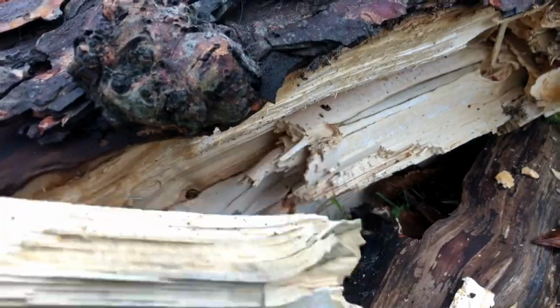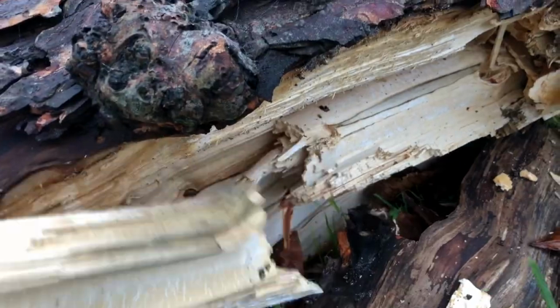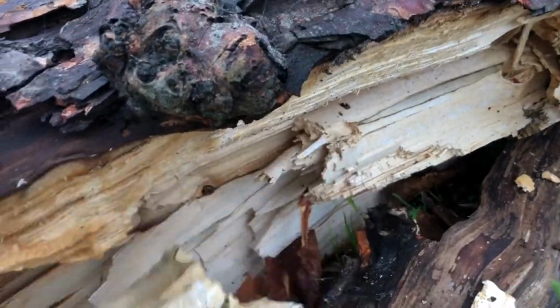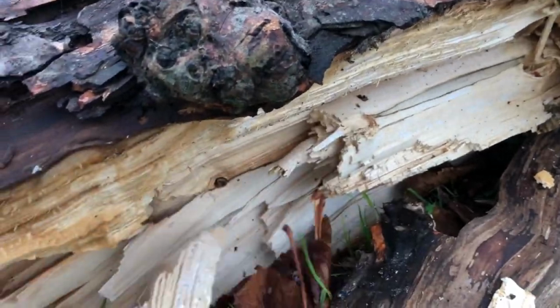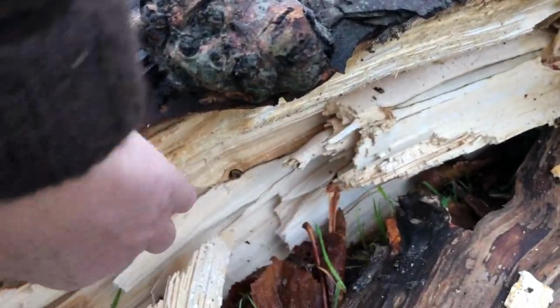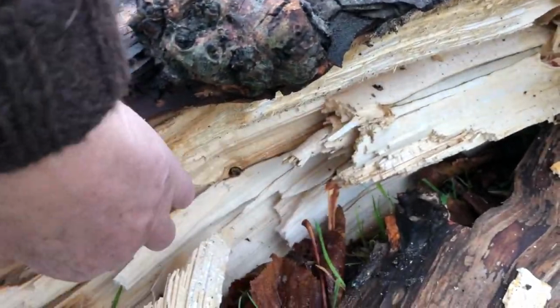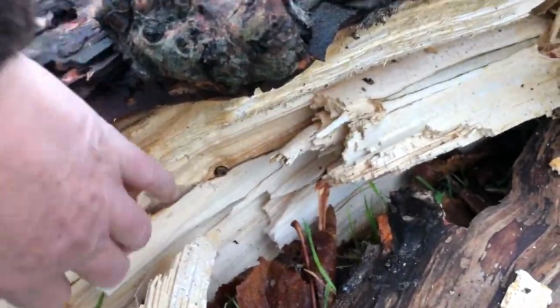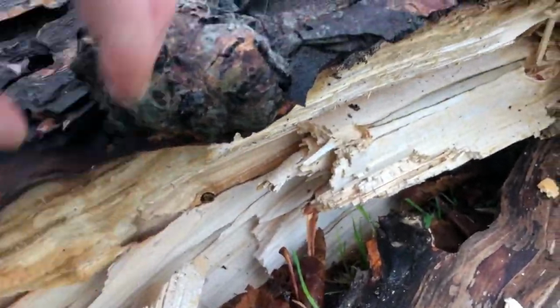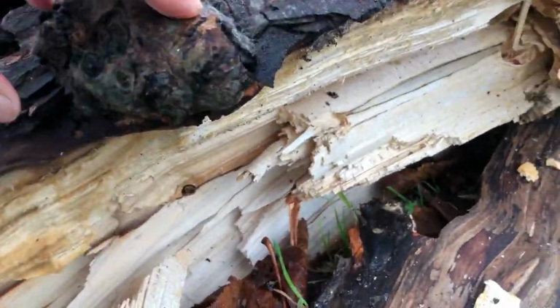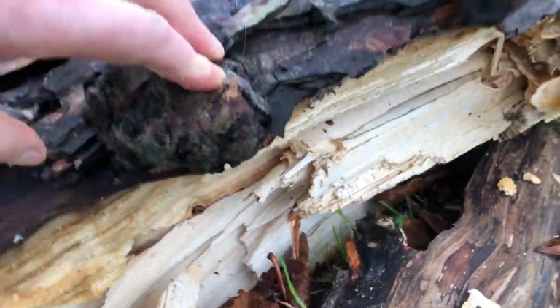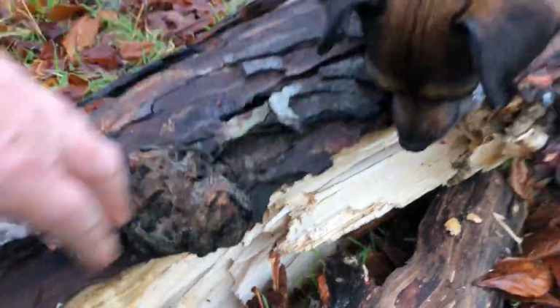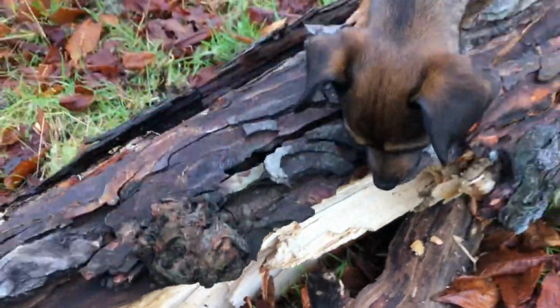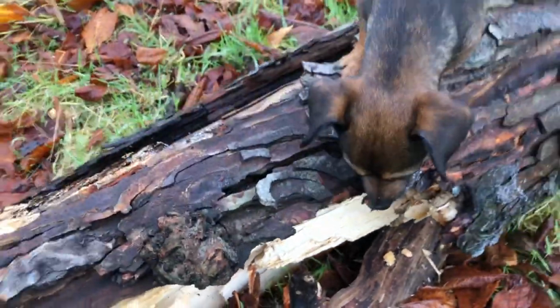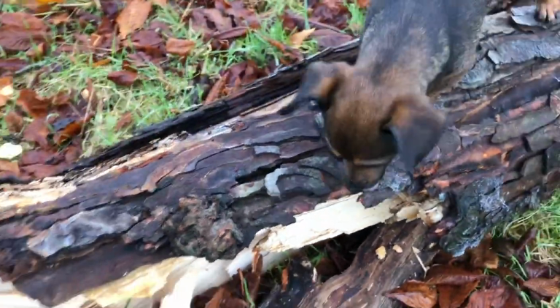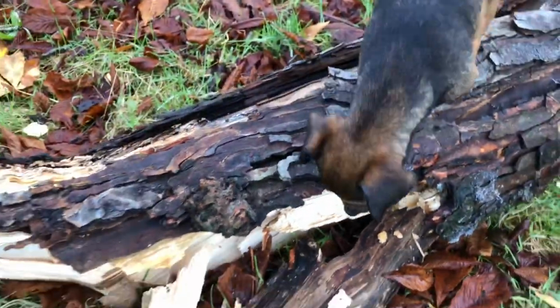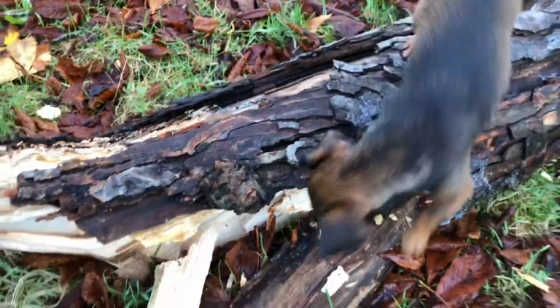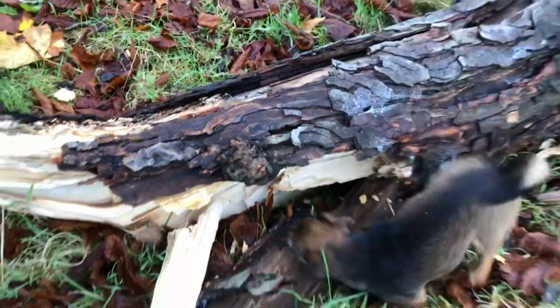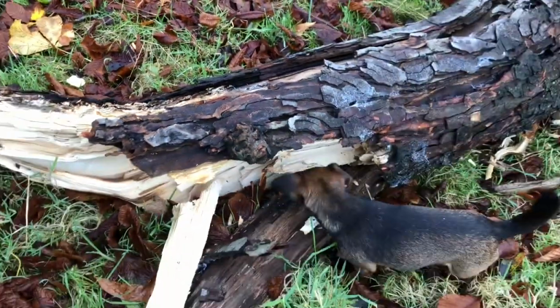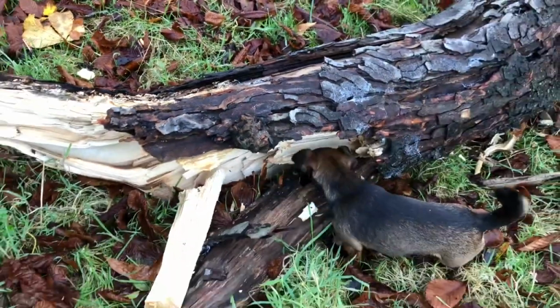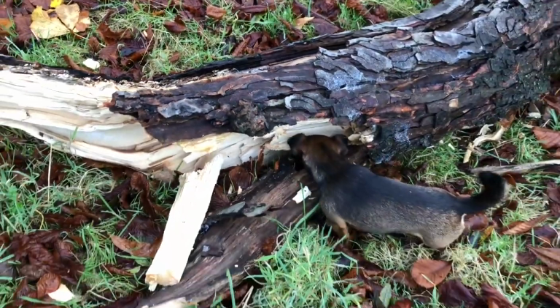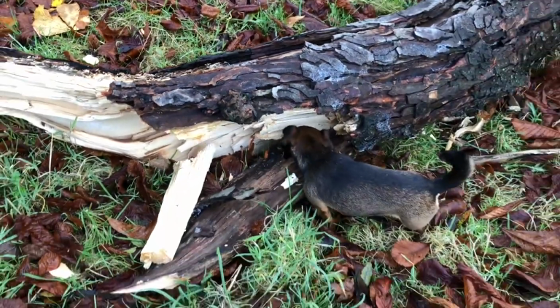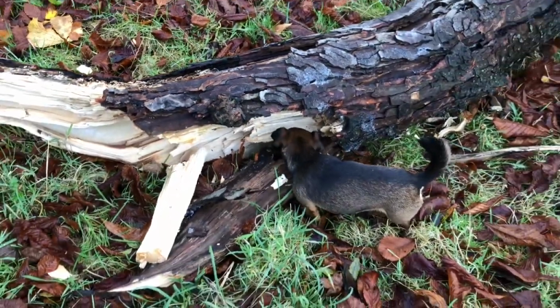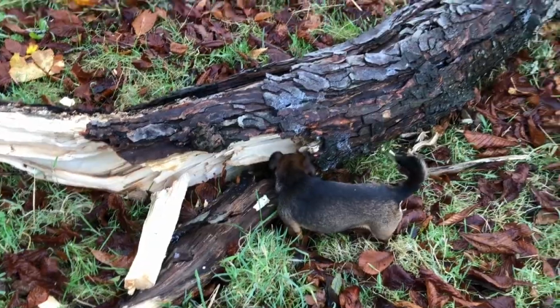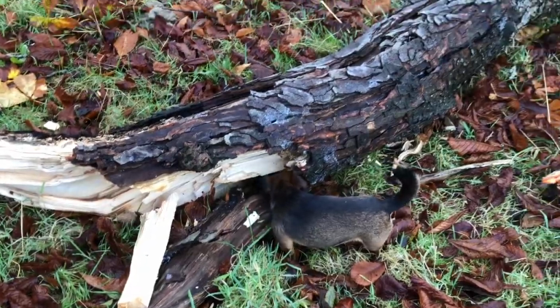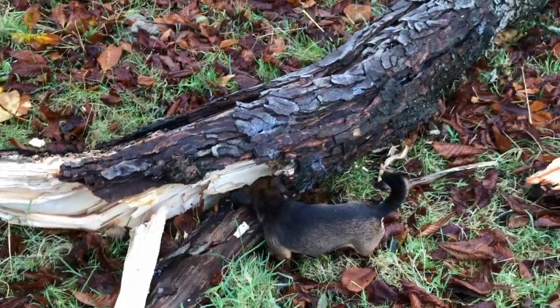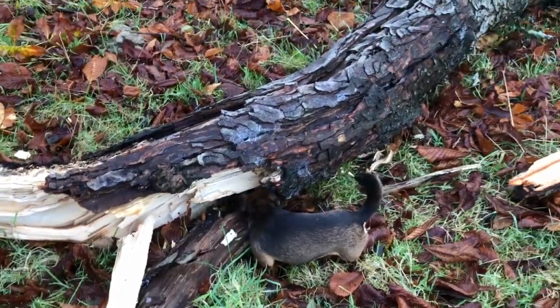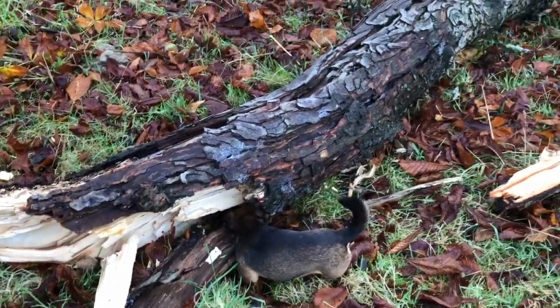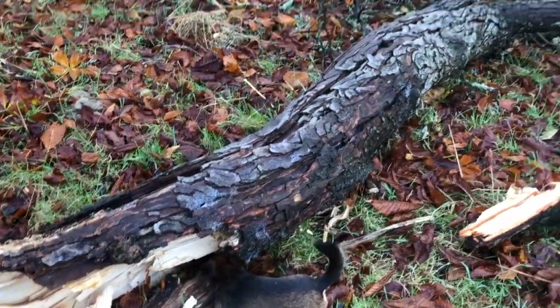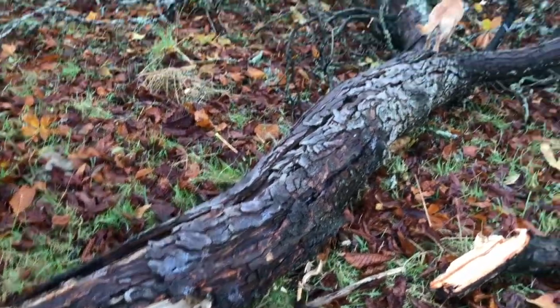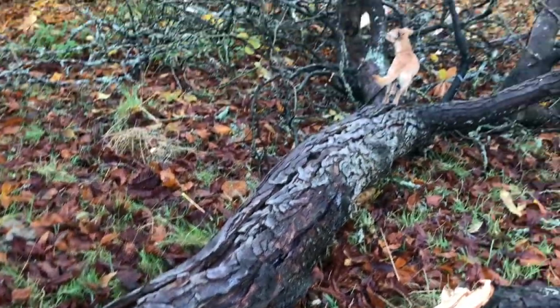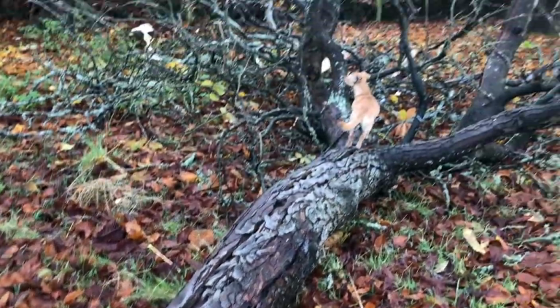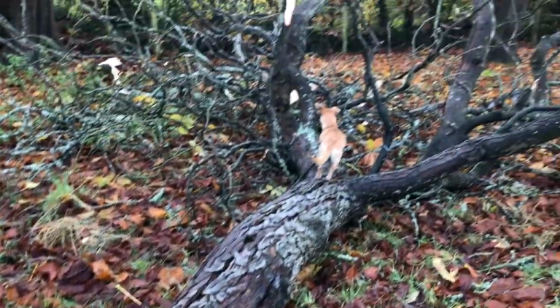Oh, it was completely rotten. Very rotten. Dead dodo rotten.